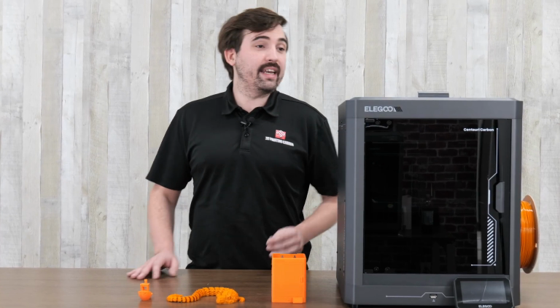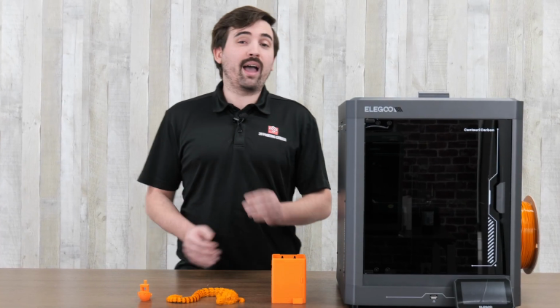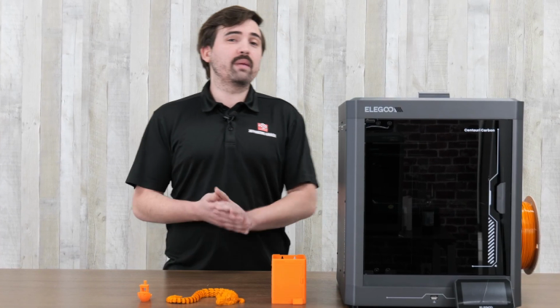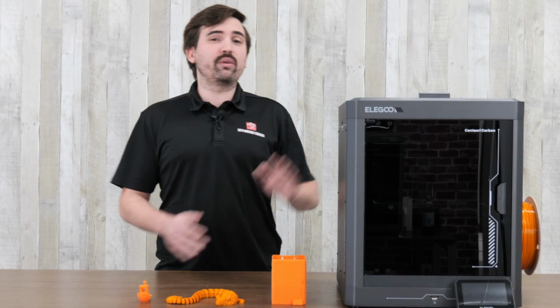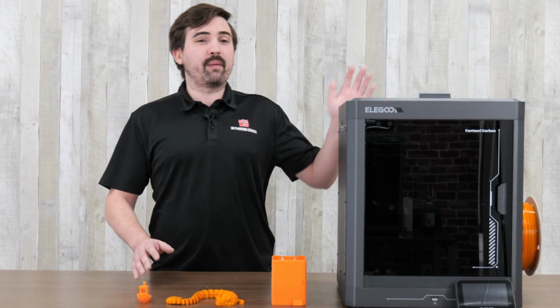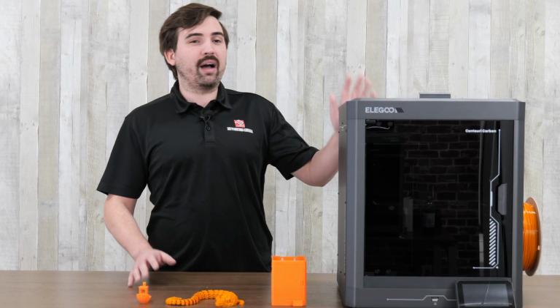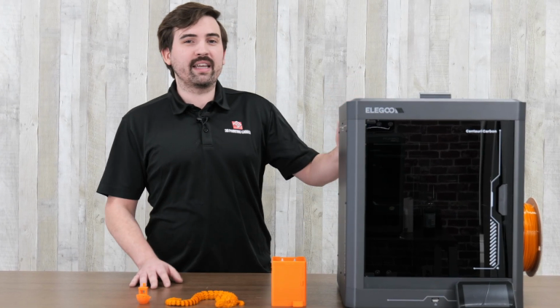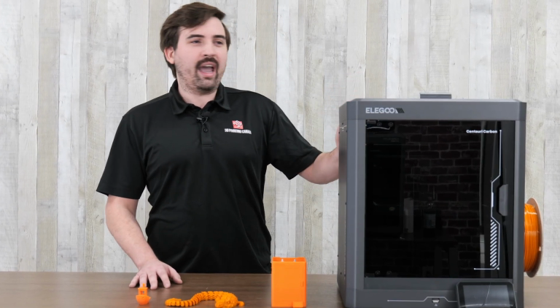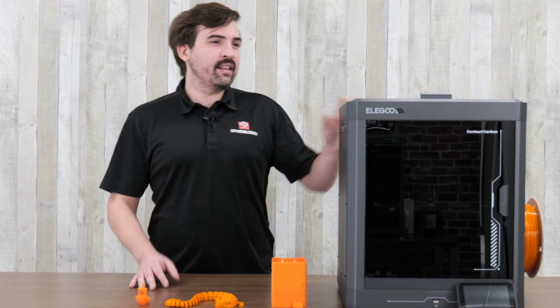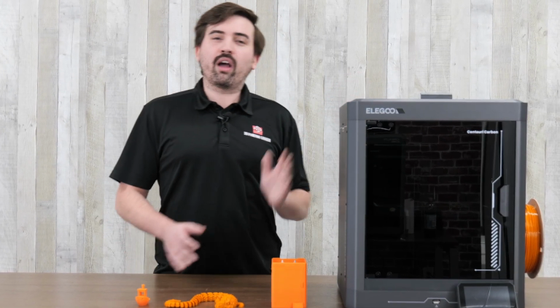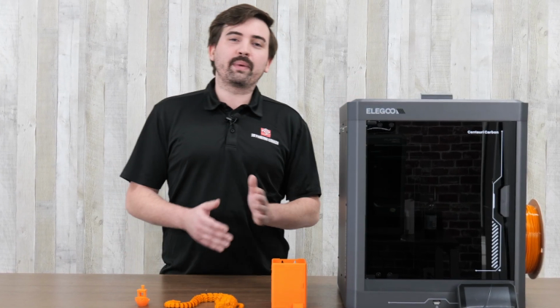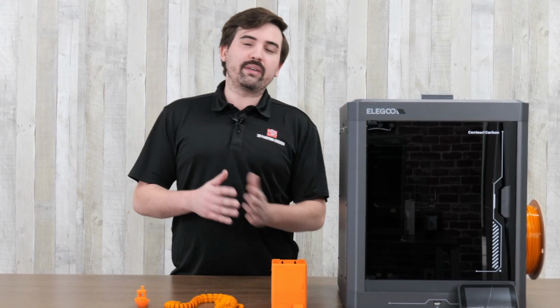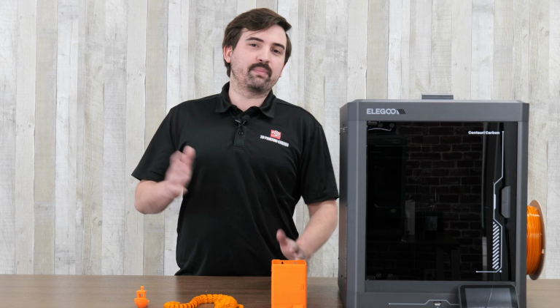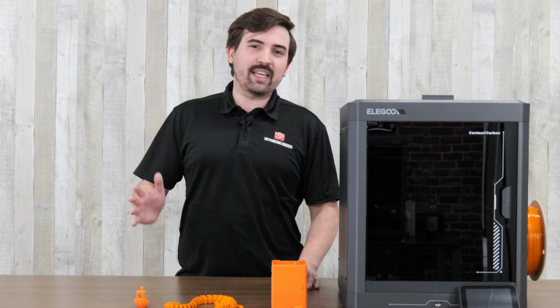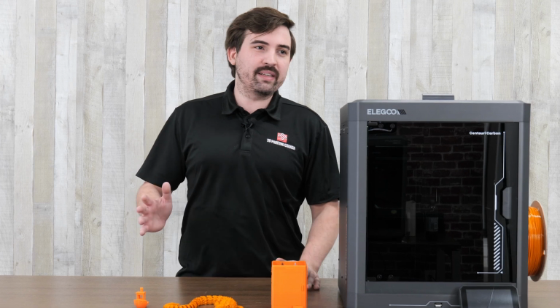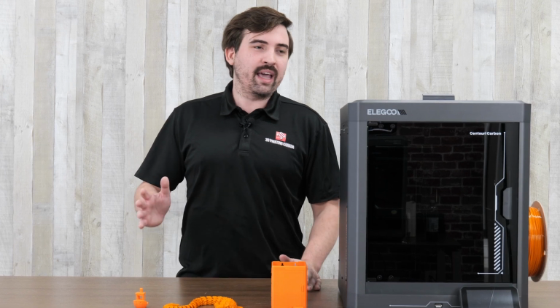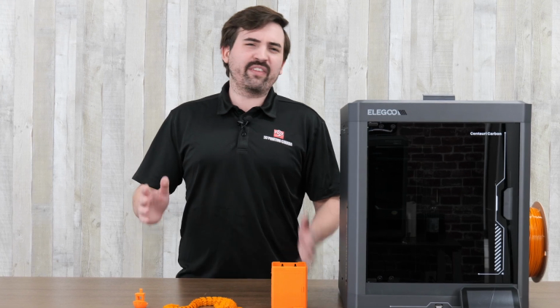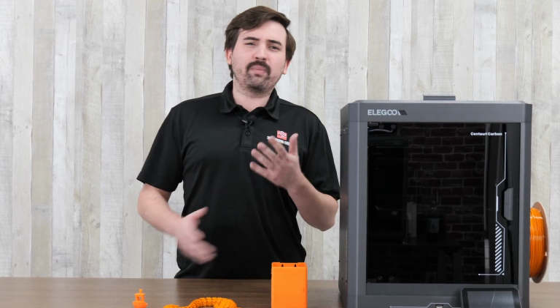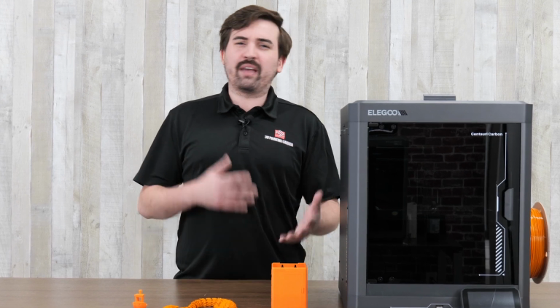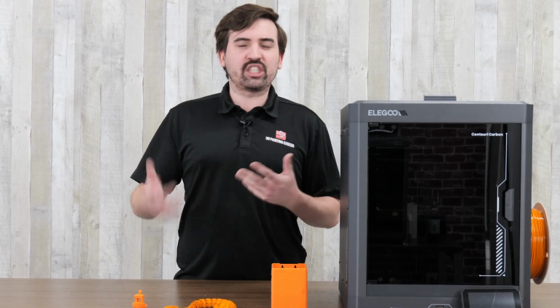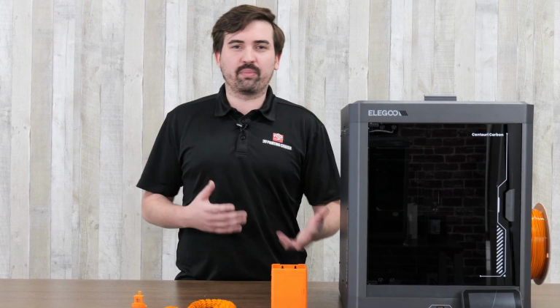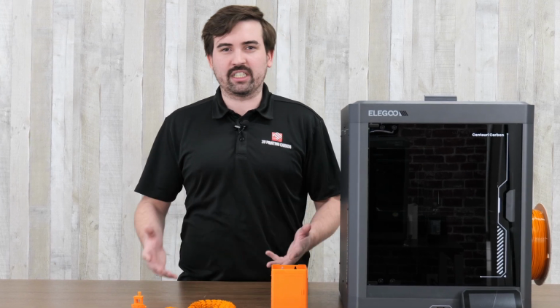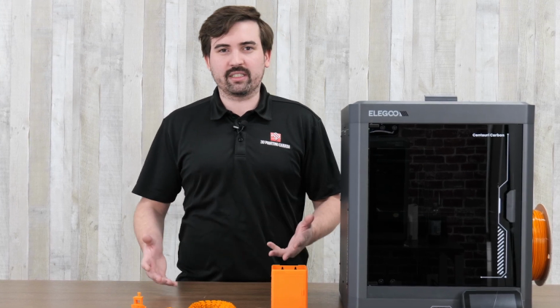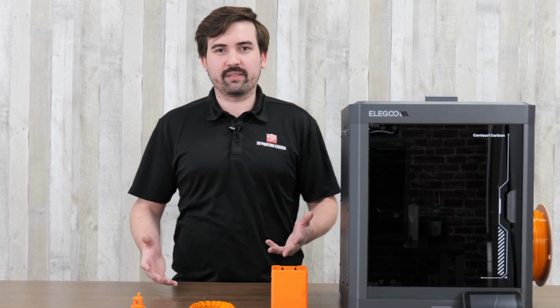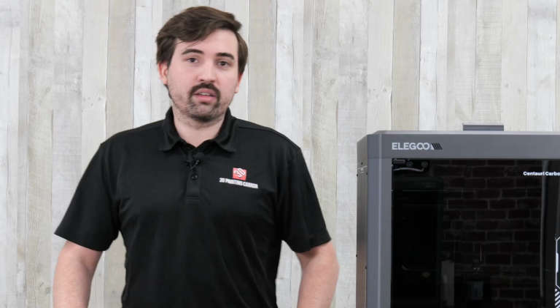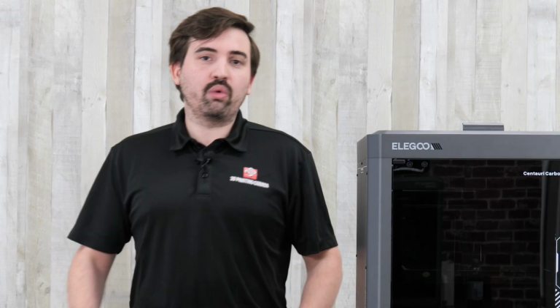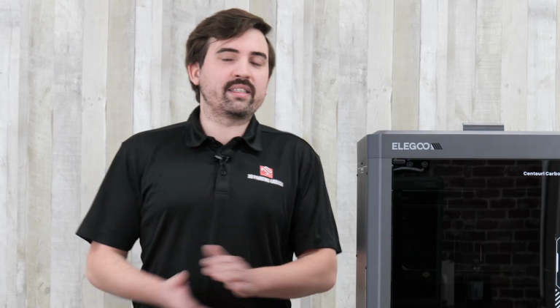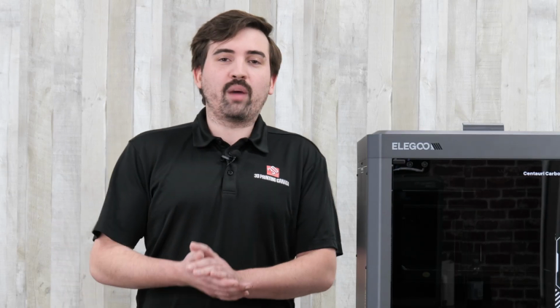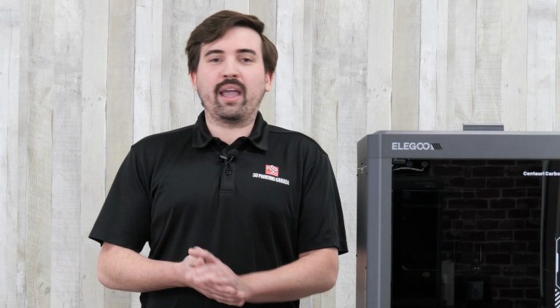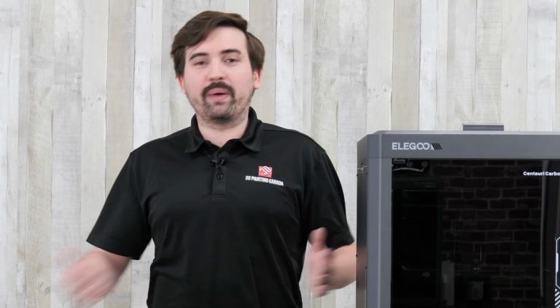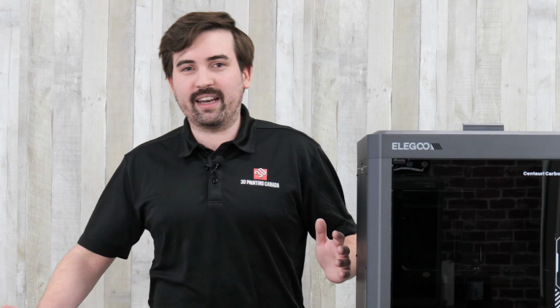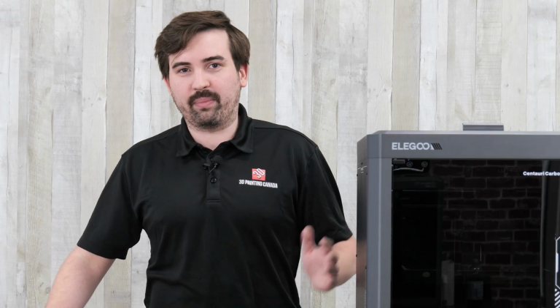Today I'm going to be doing an unboxing, and later on I'm going to be doing some test prints and giving you my initial impressions. So let's start by opening it up.